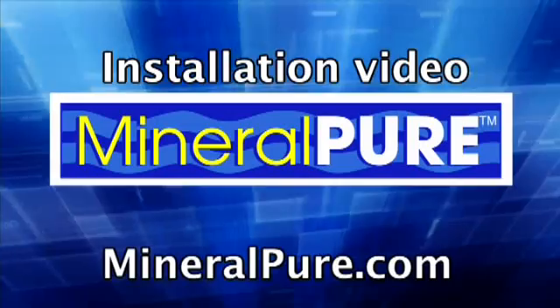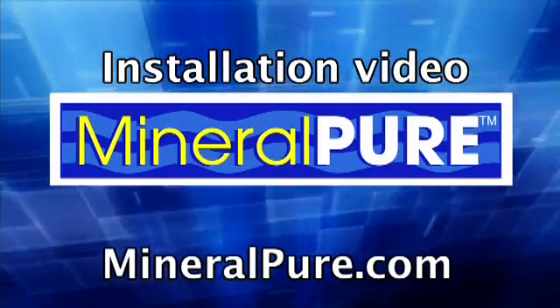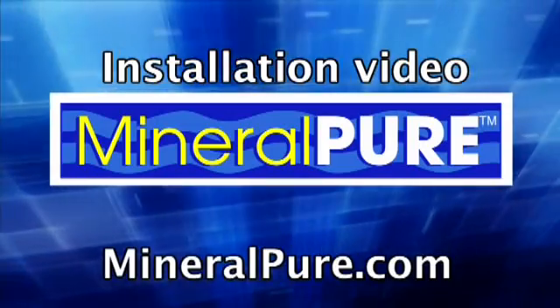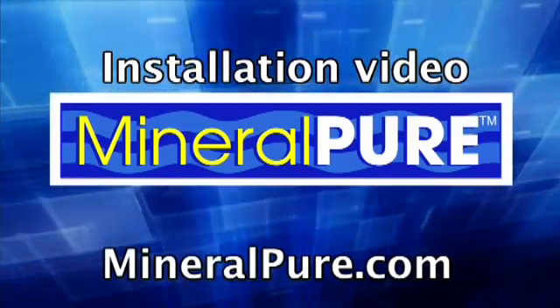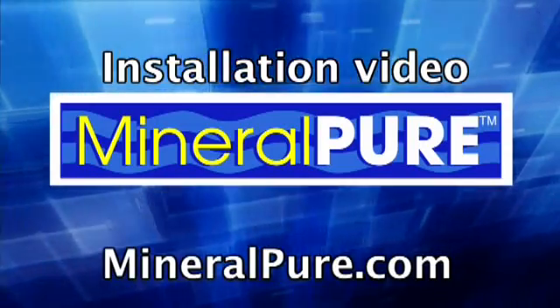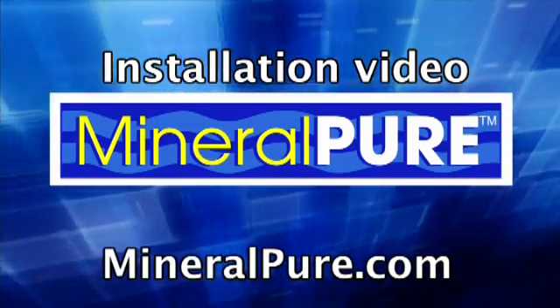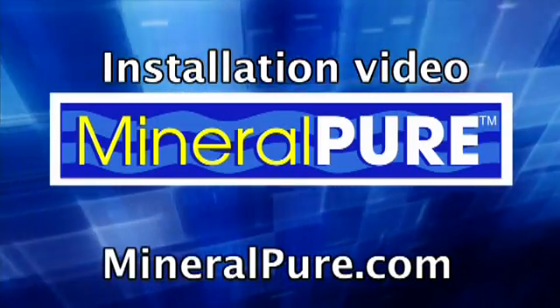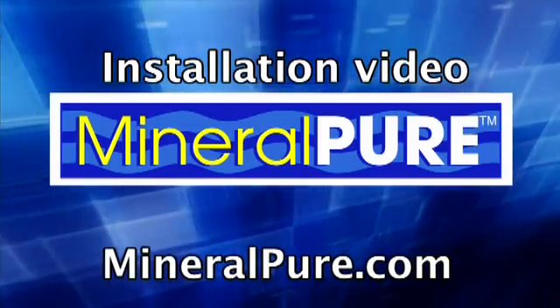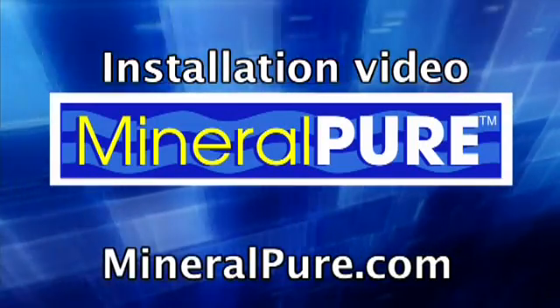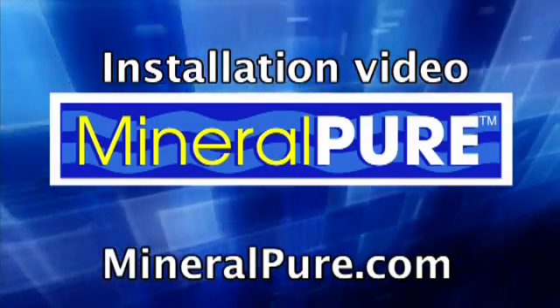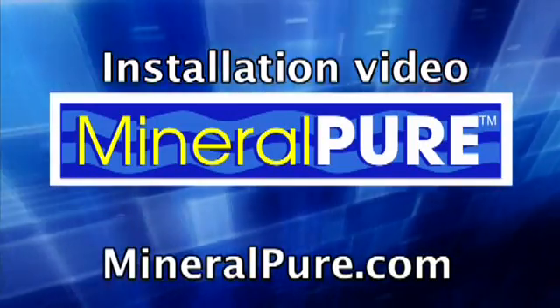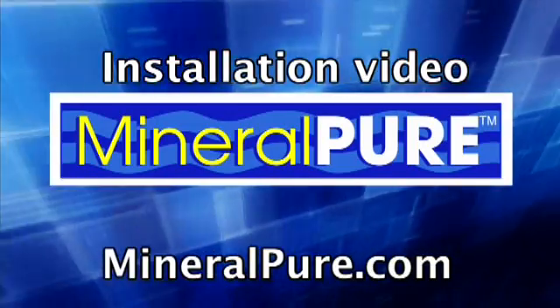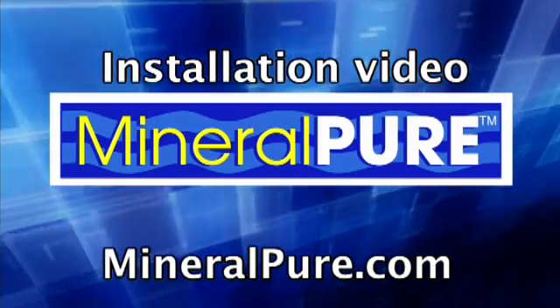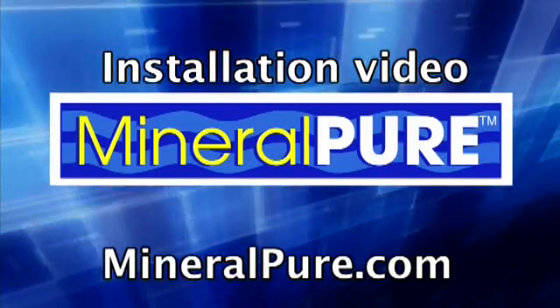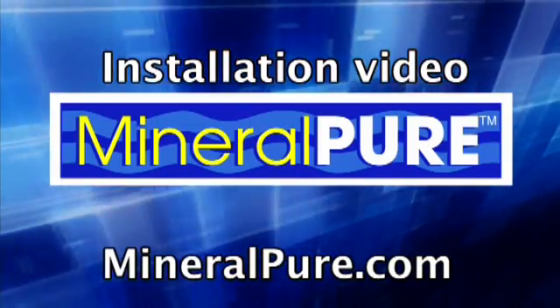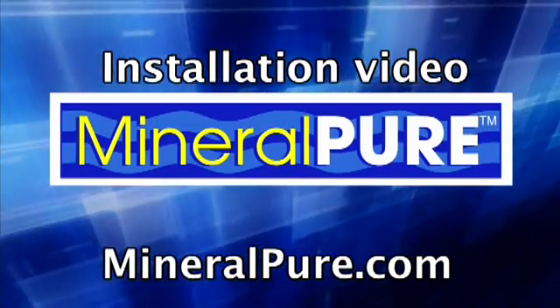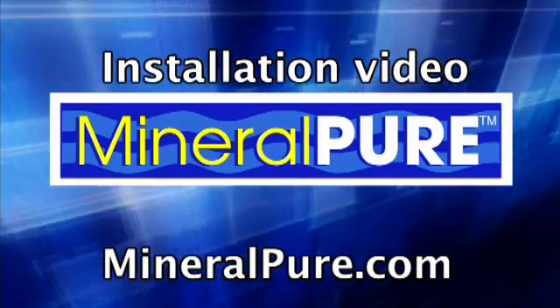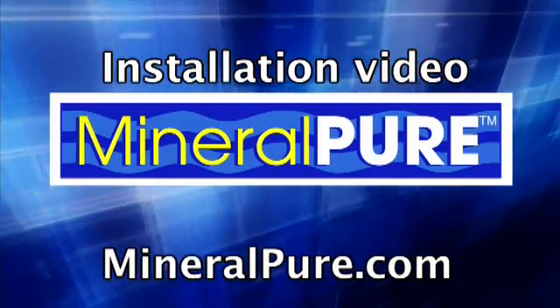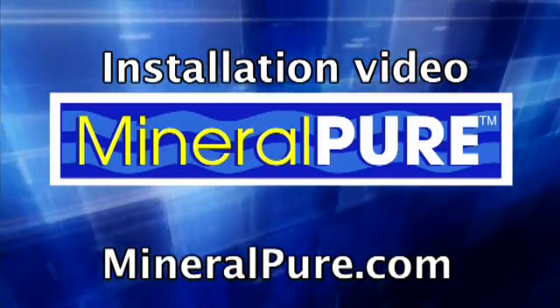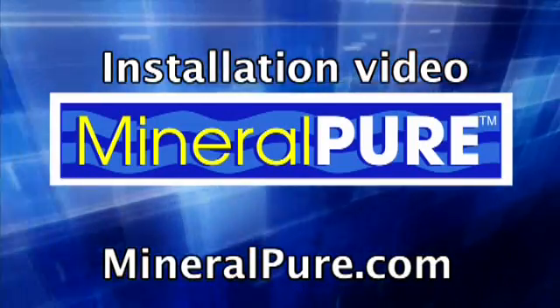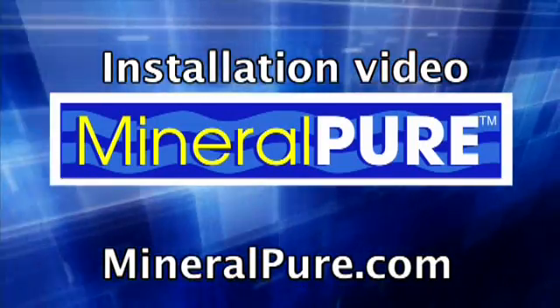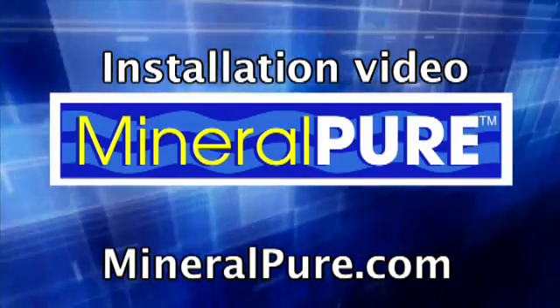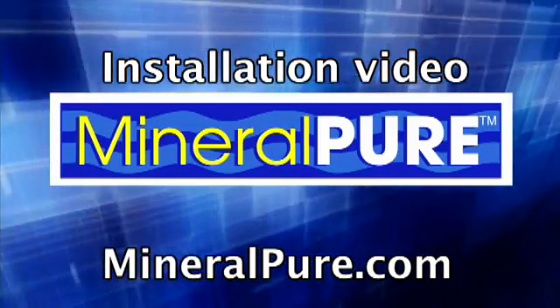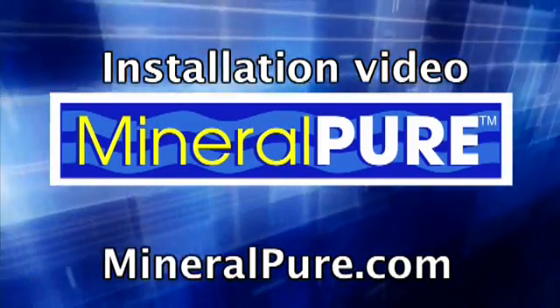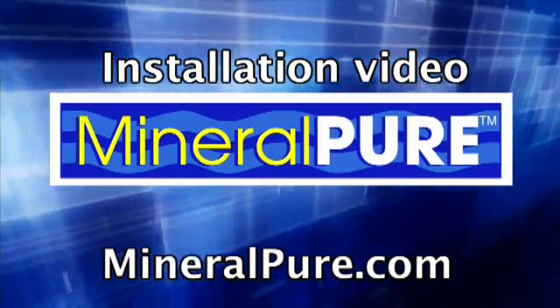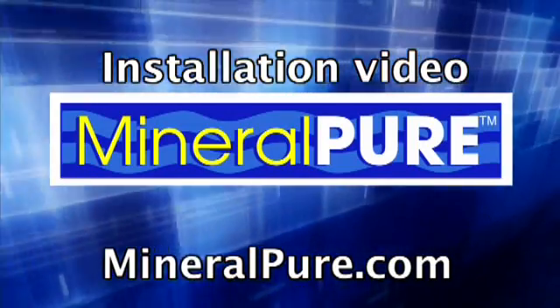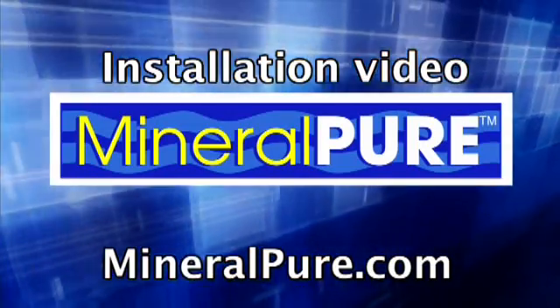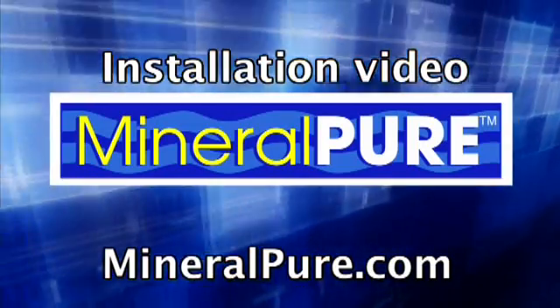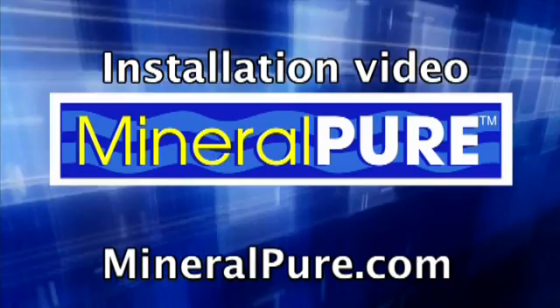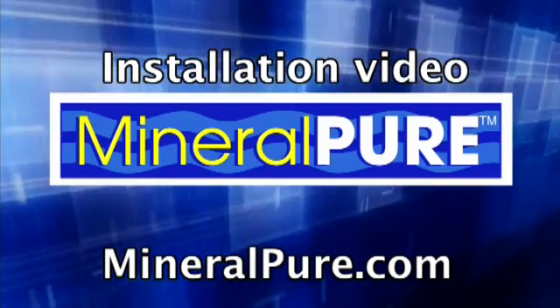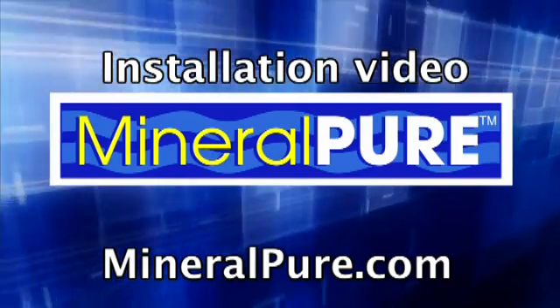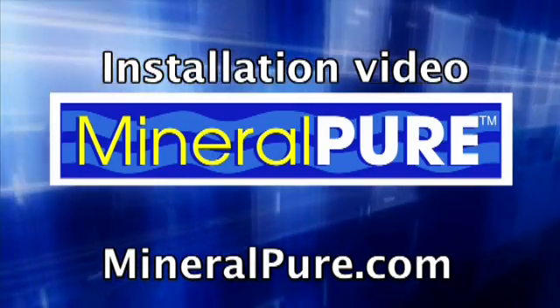Thank you for purchasing the Mineral Pure system. We will now show you how simple it is to install your unit.